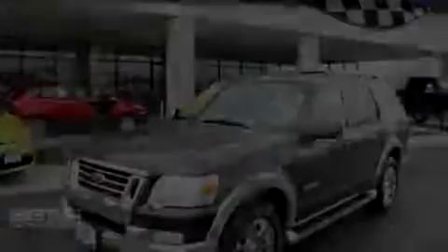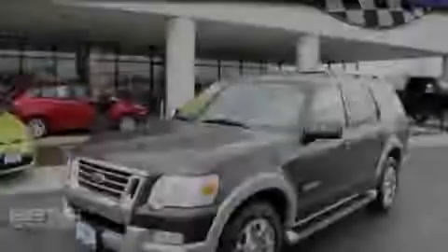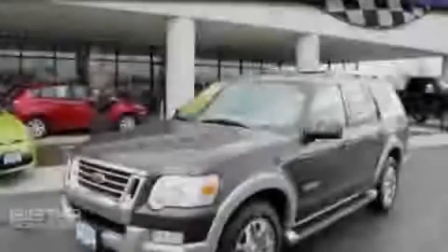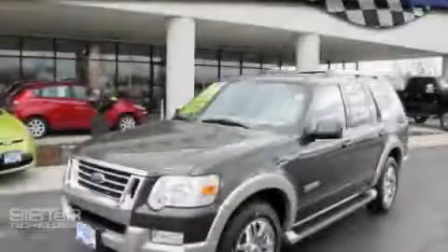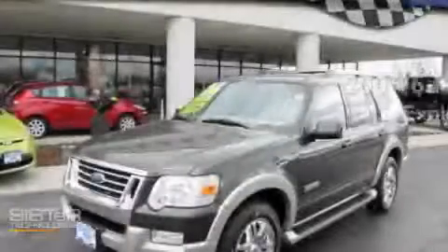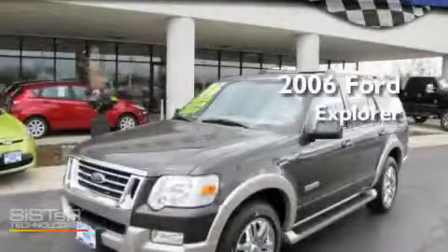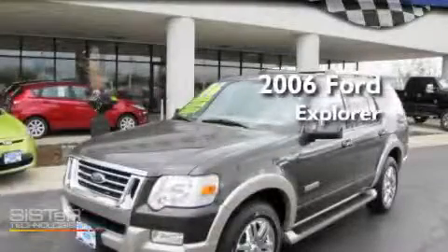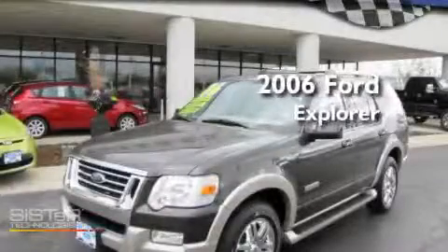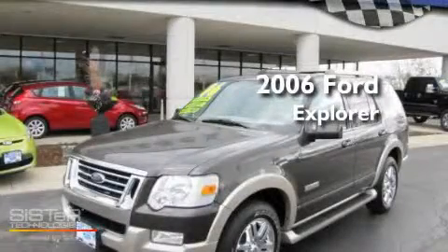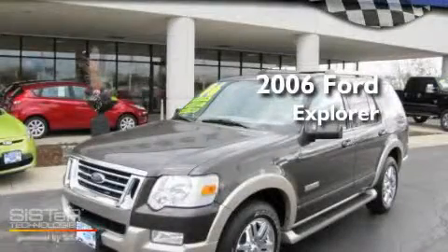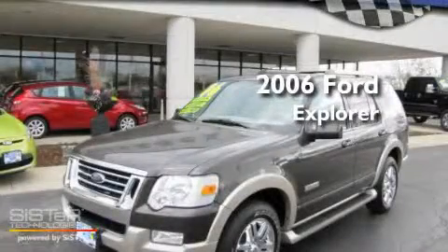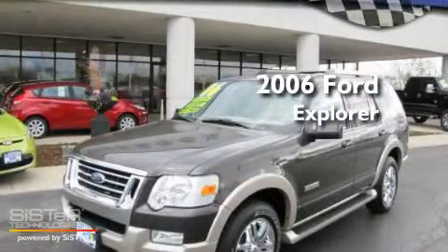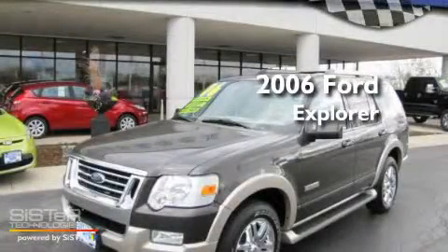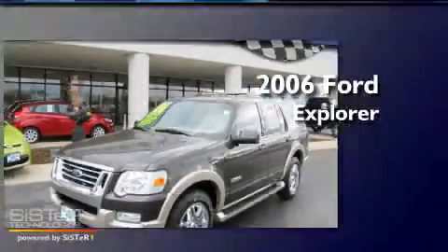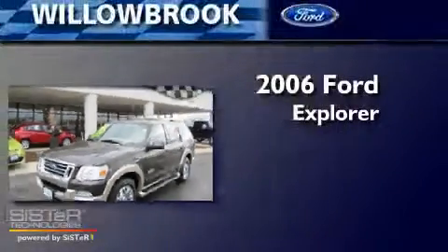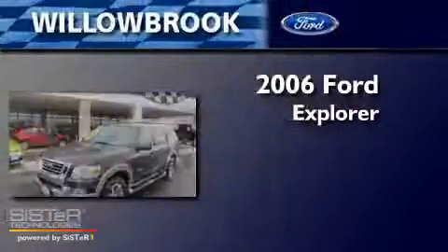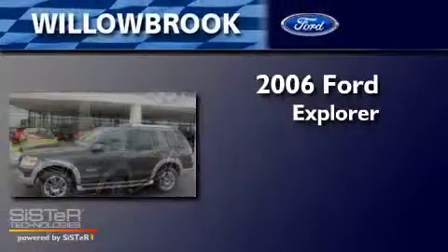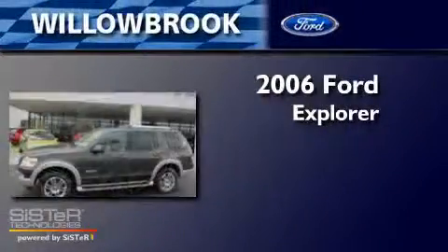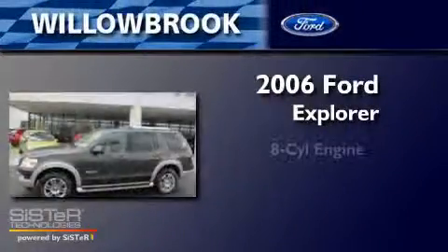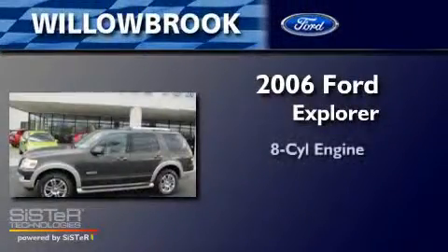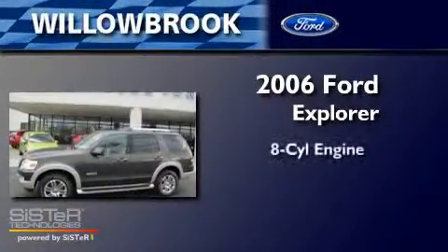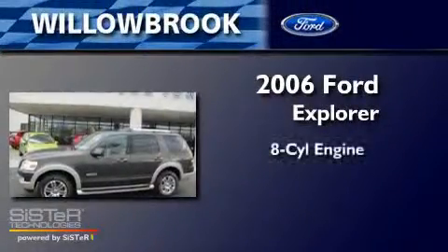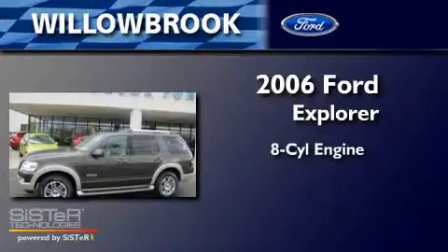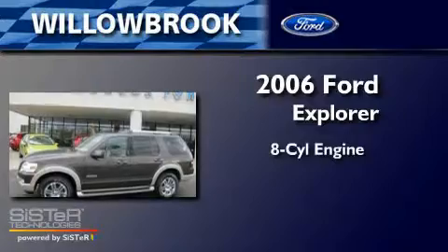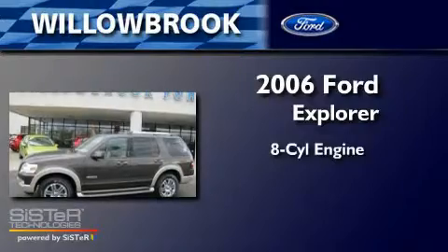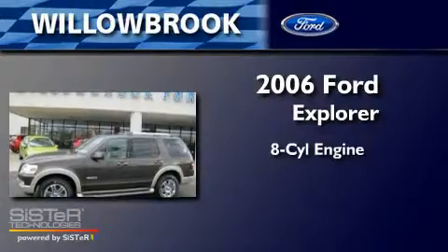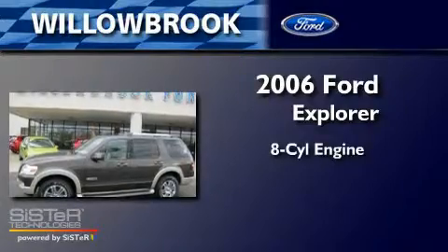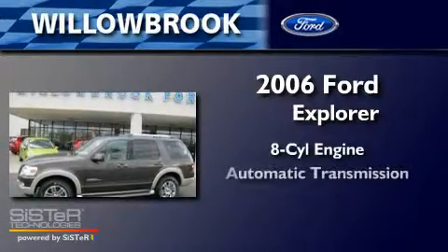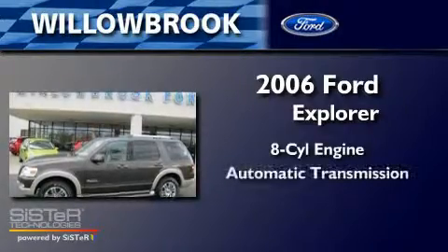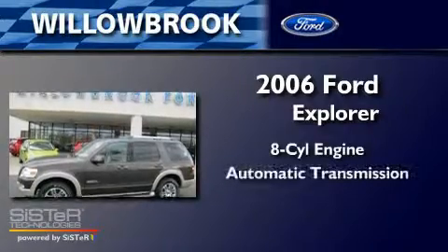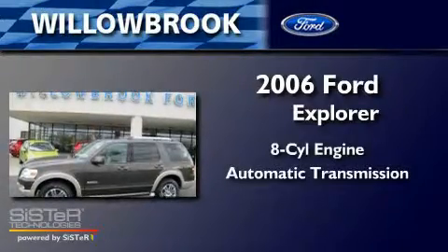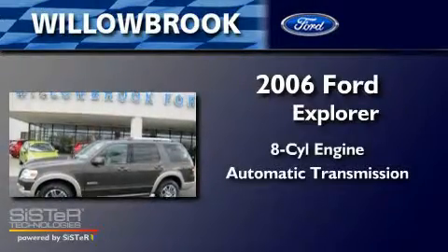This is a 2006 Ford Explorer. It features an eight-cylinder engine and an automatic transmission.